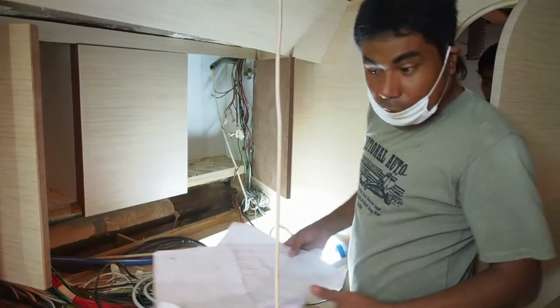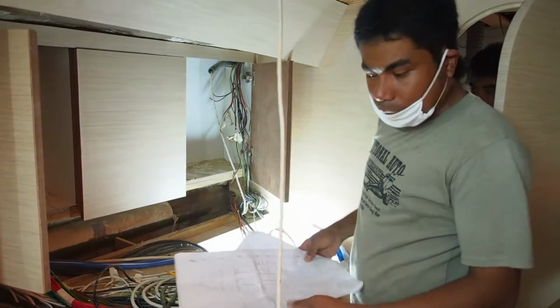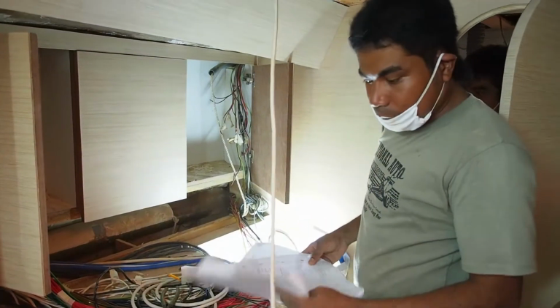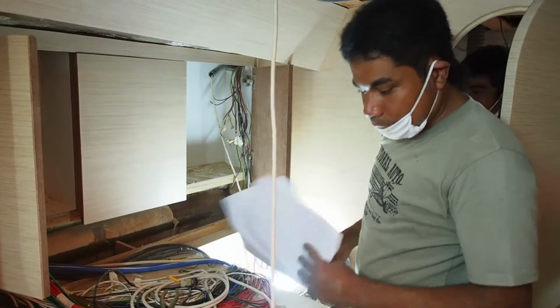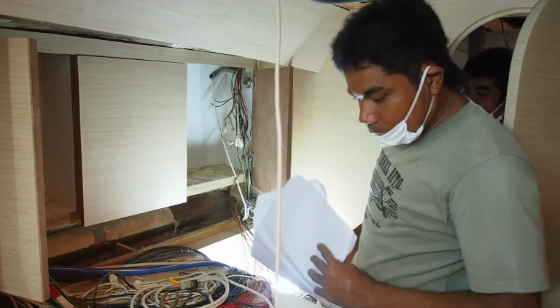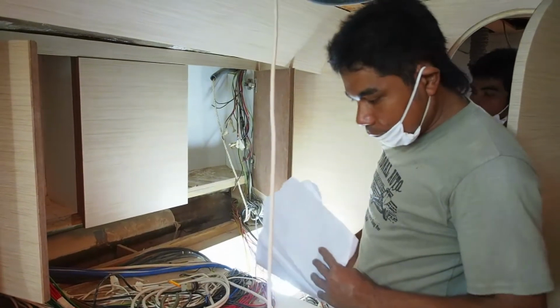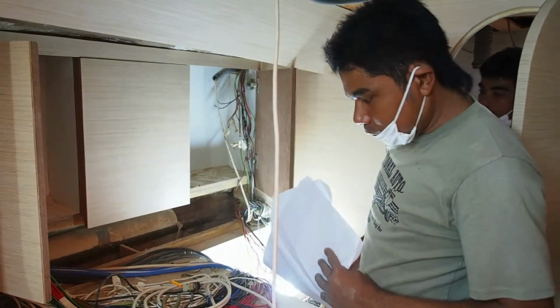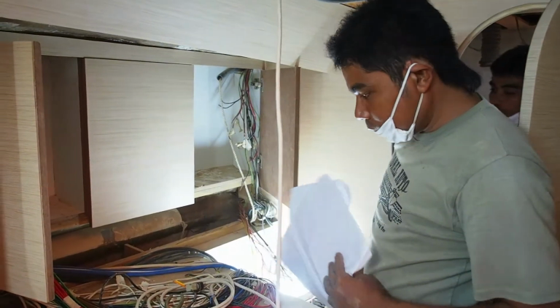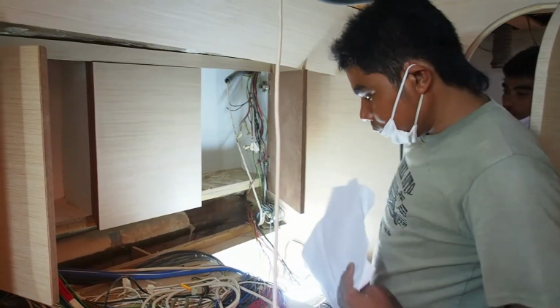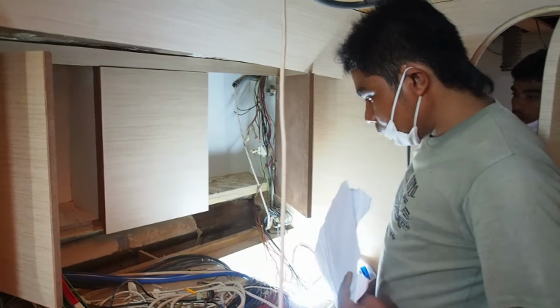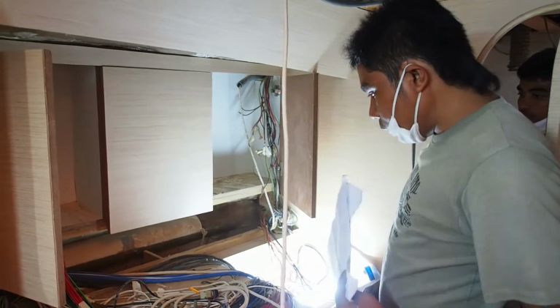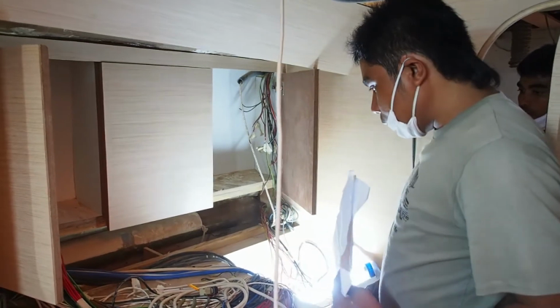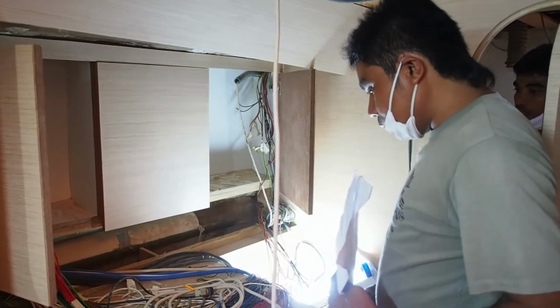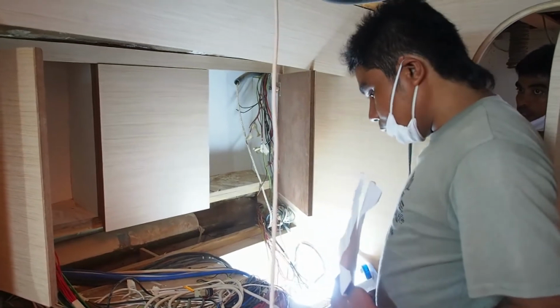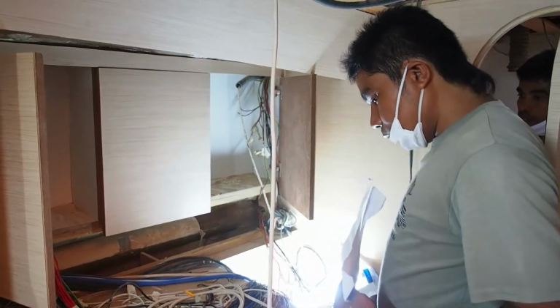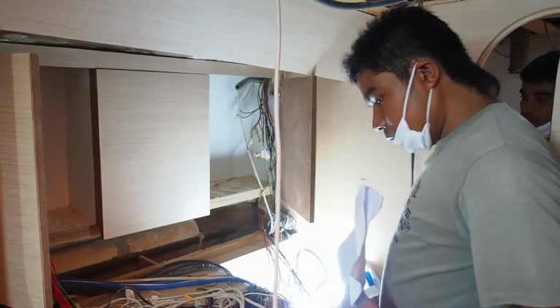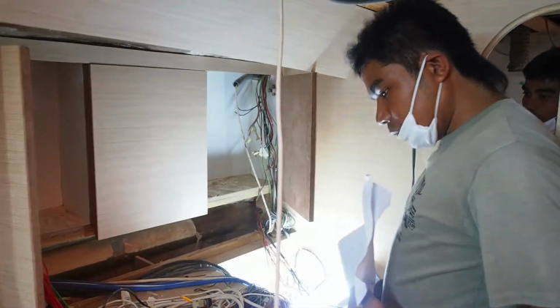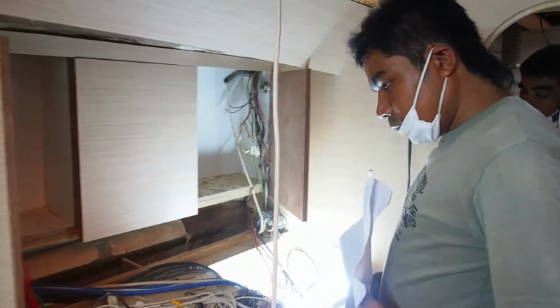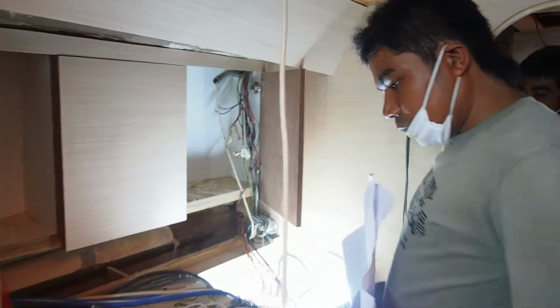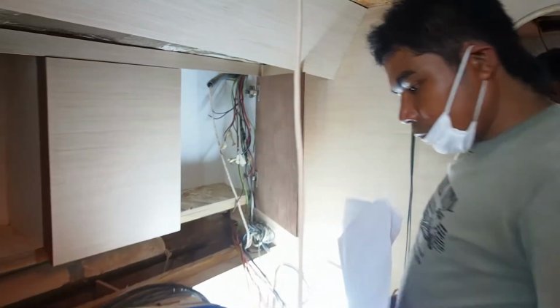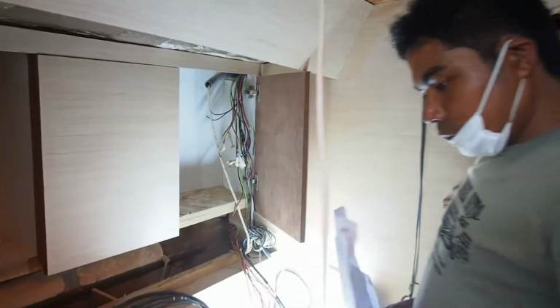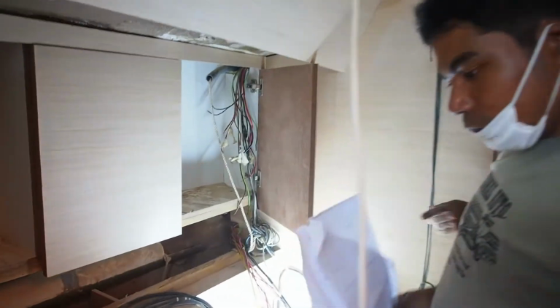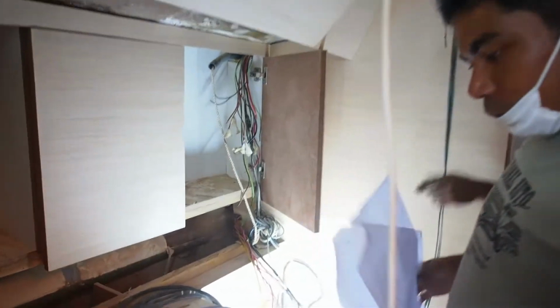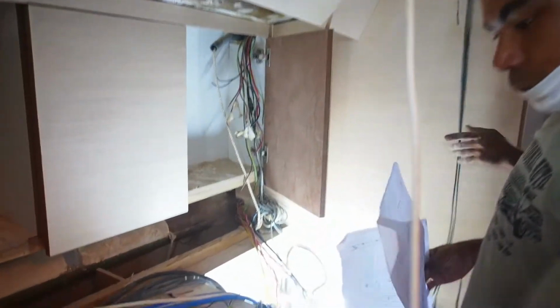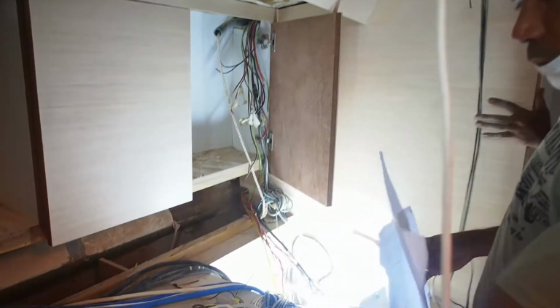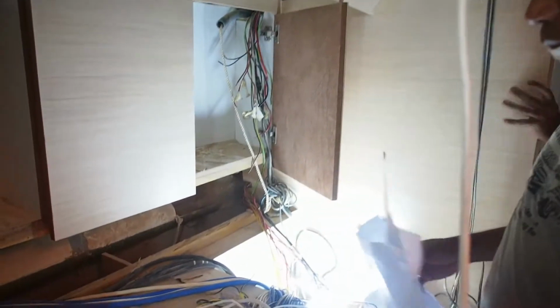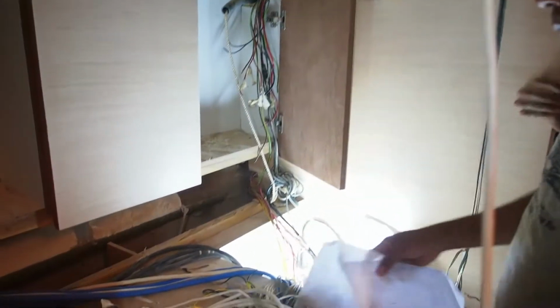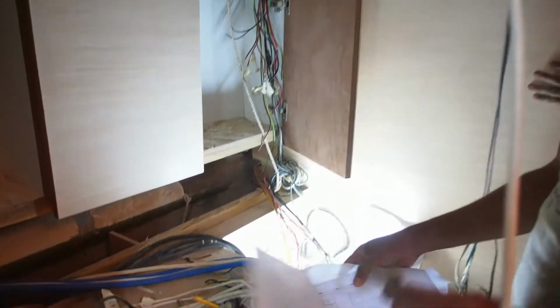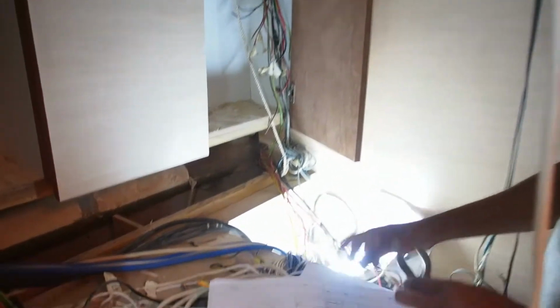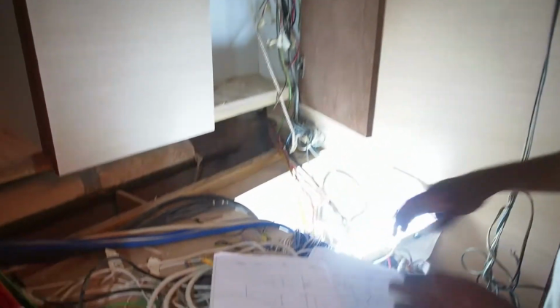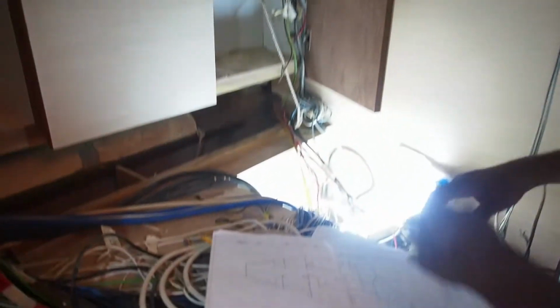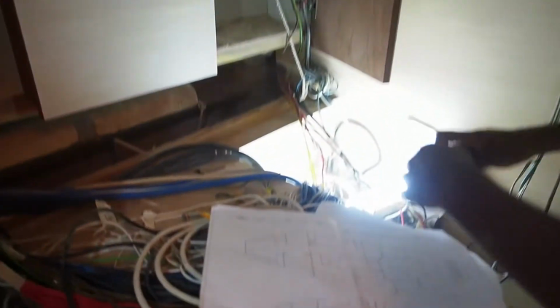Finally, we welcome a new team member on board, Sombat, who is starting to deal with the electrics.